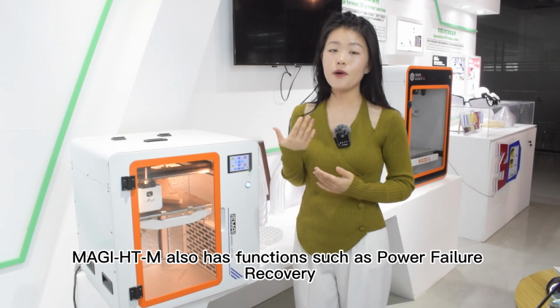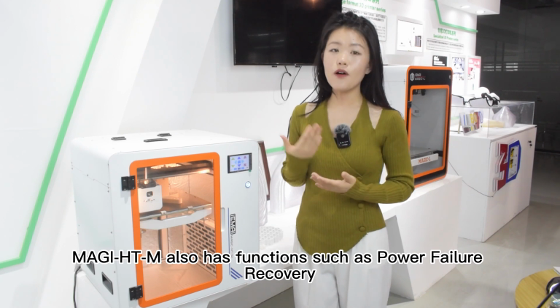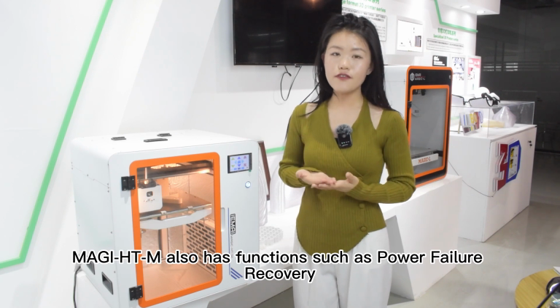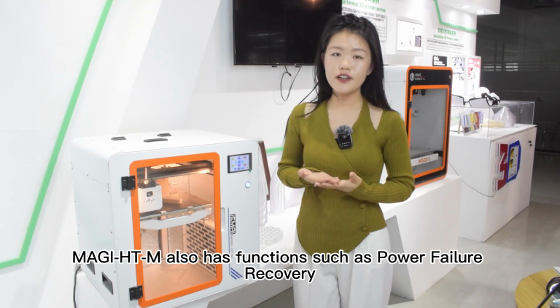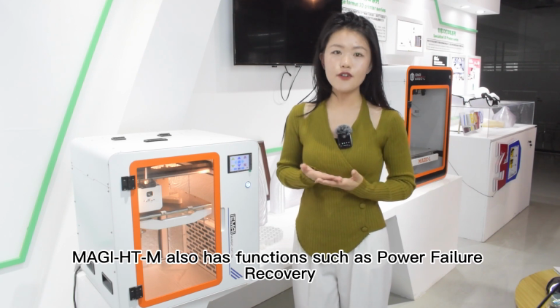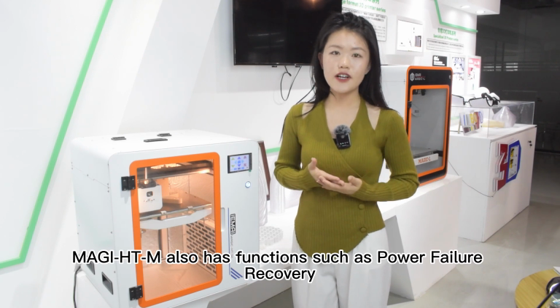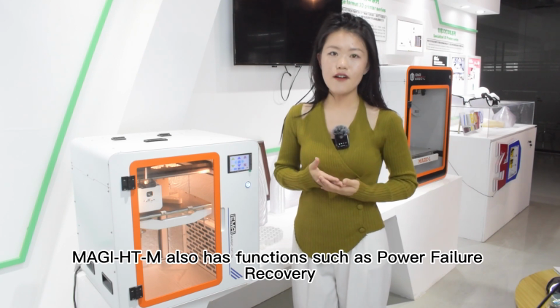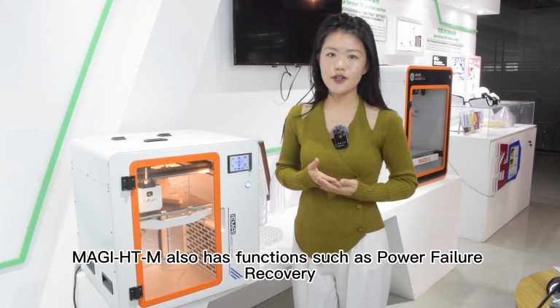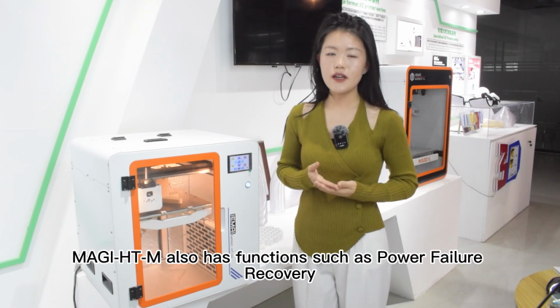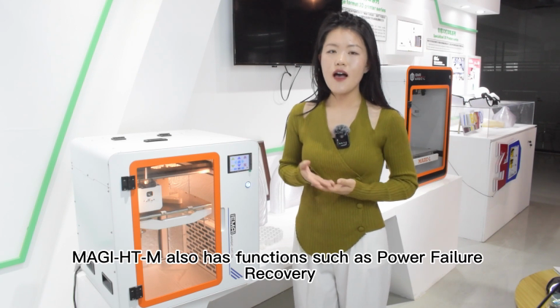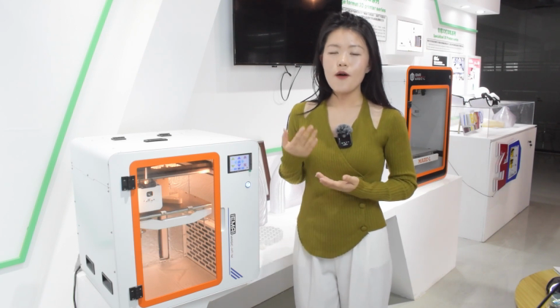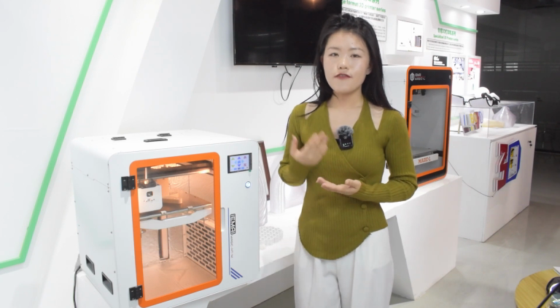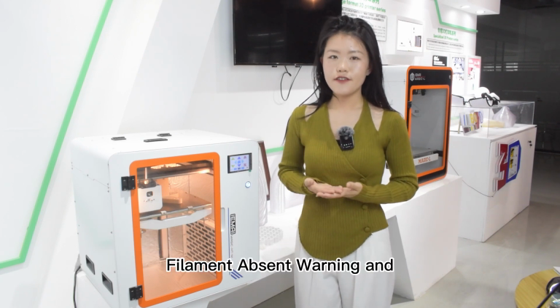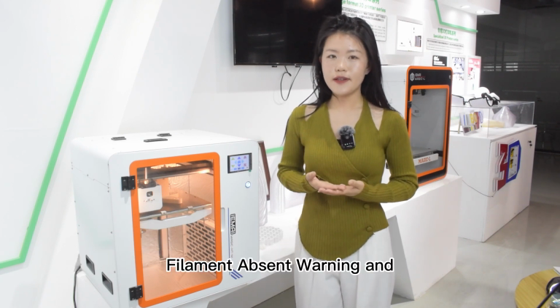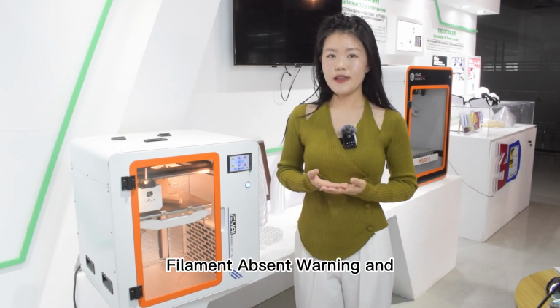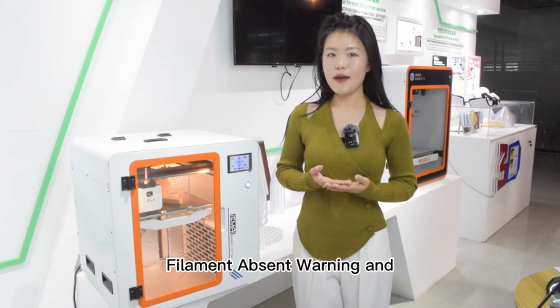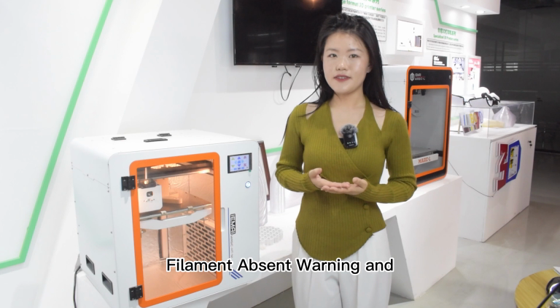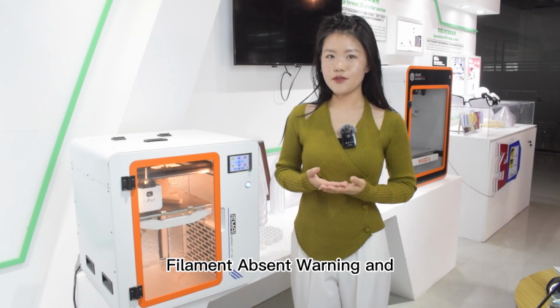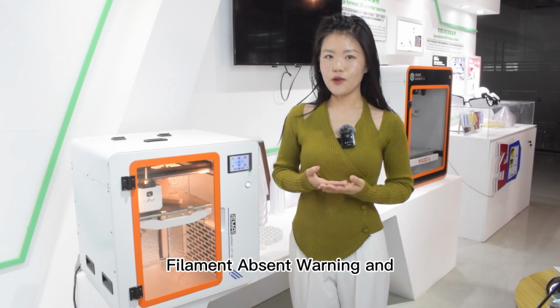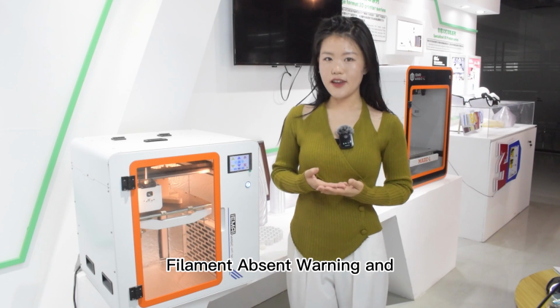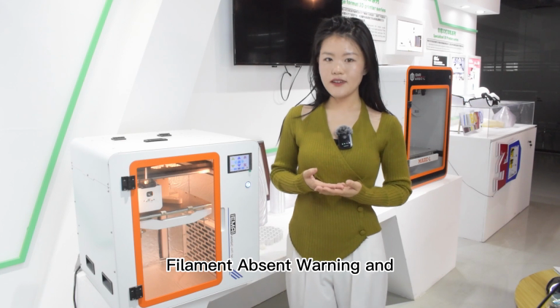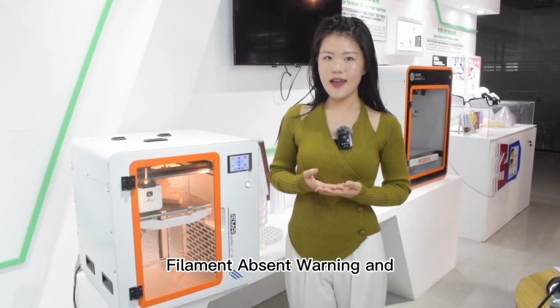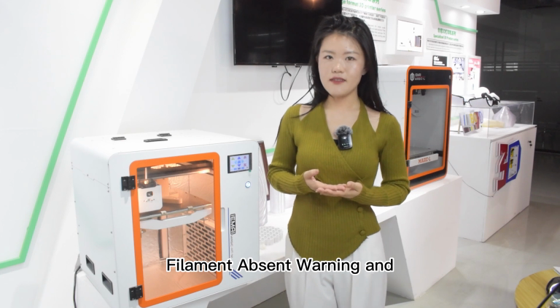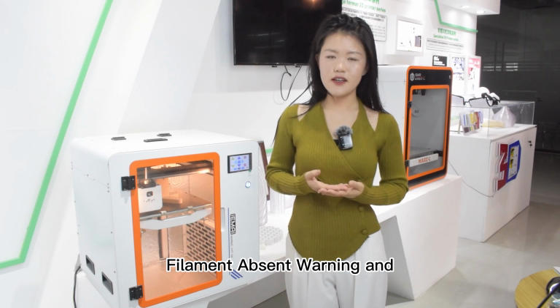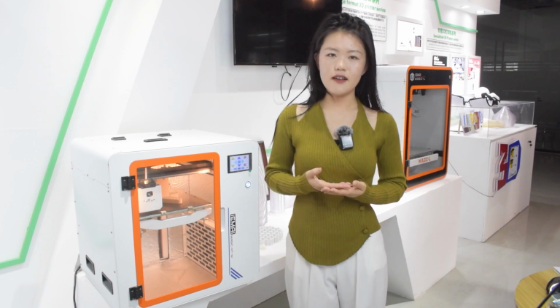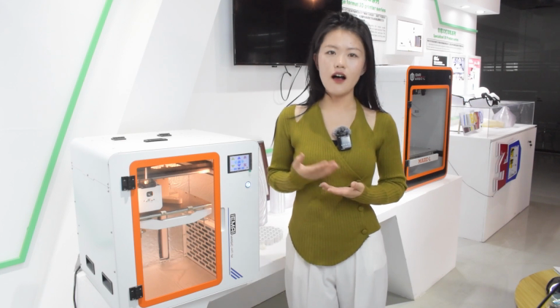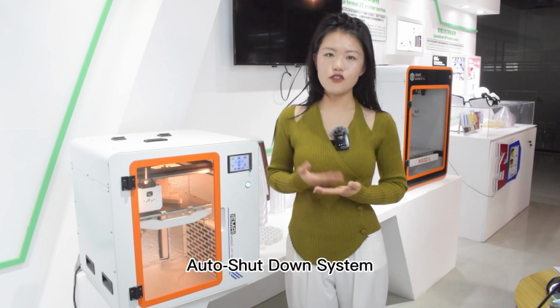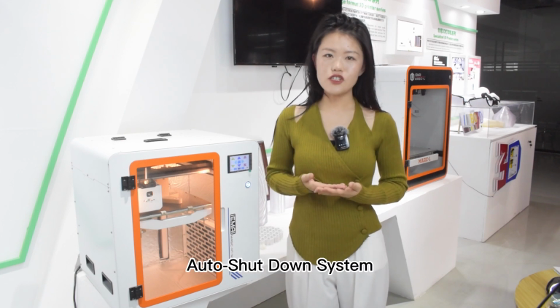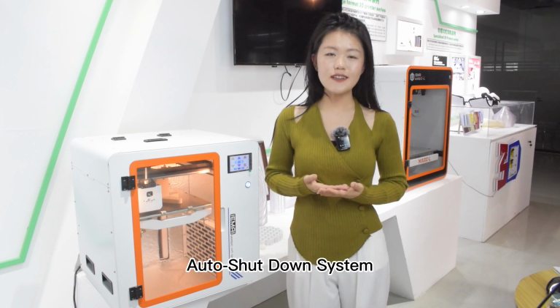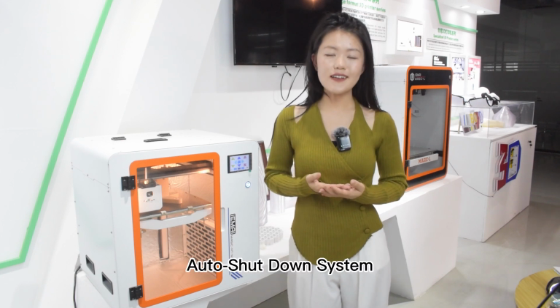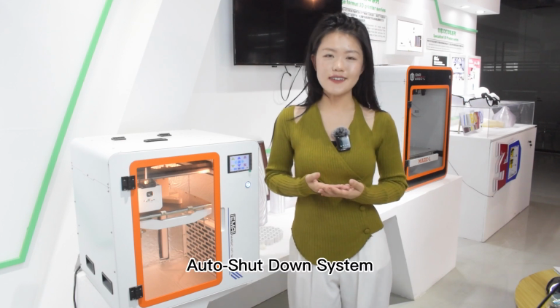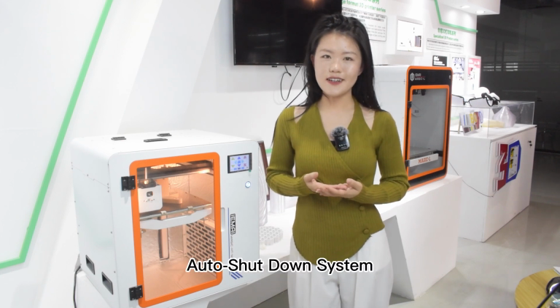Magic HT Mix has functions such as power failure recovery, filament runout warning, and auto shutdown system.